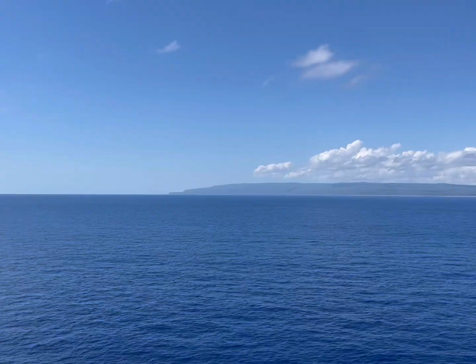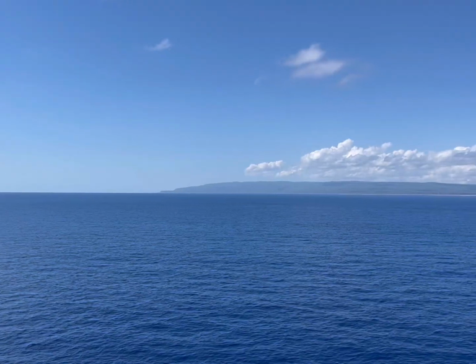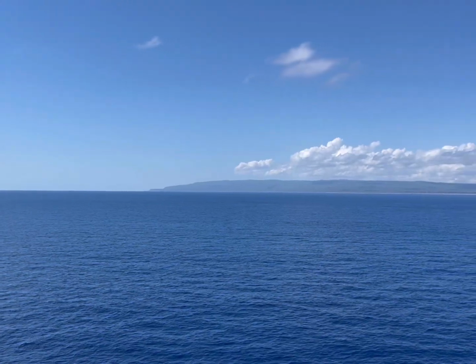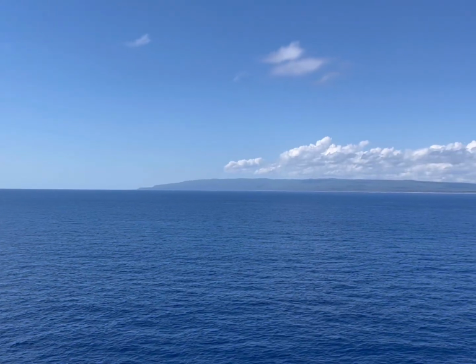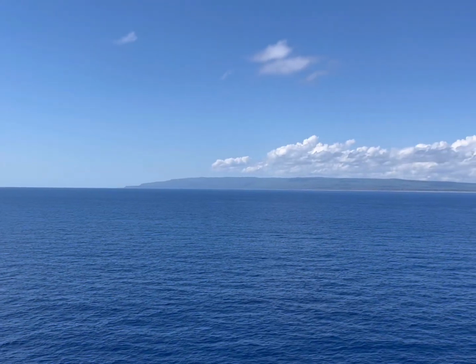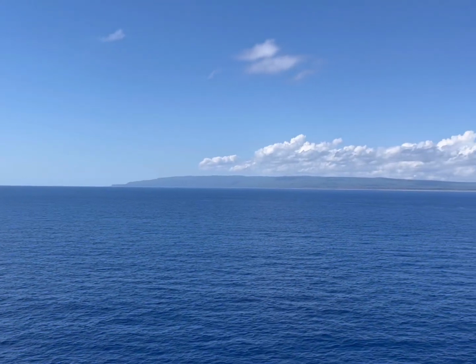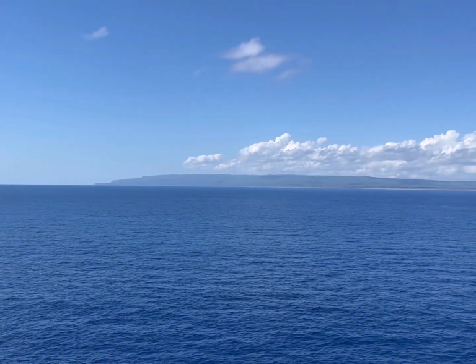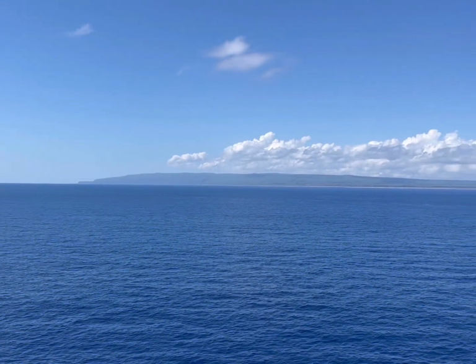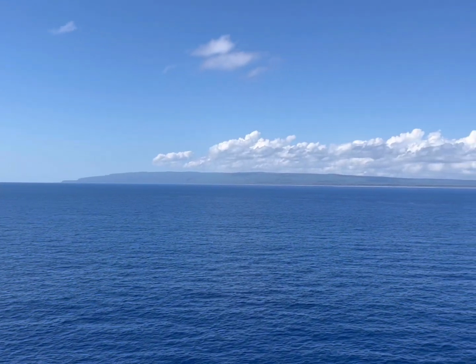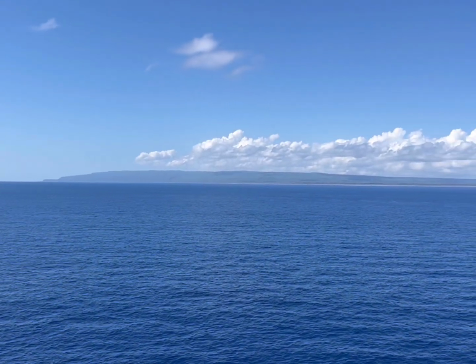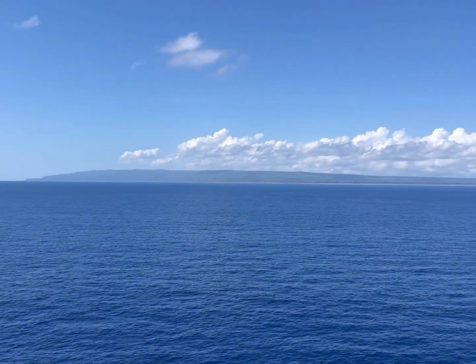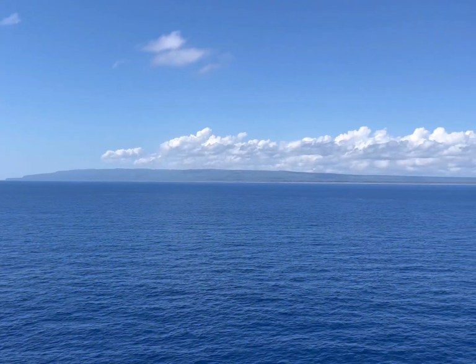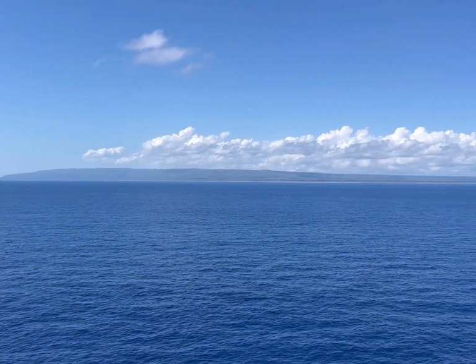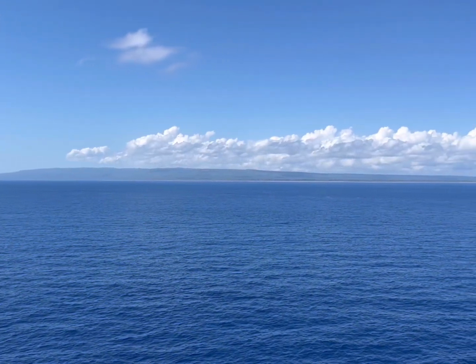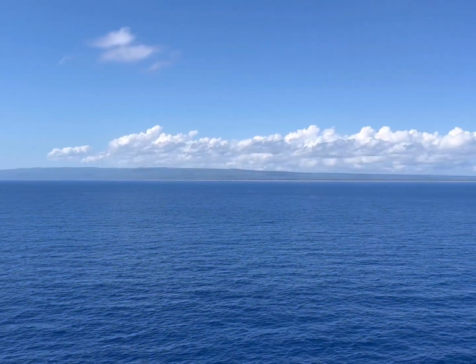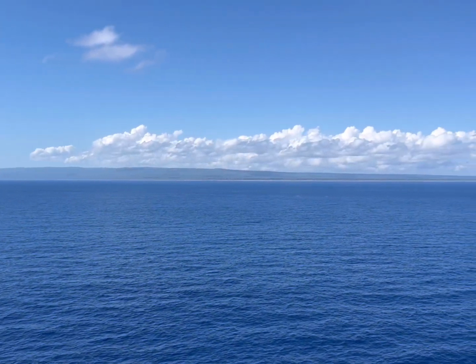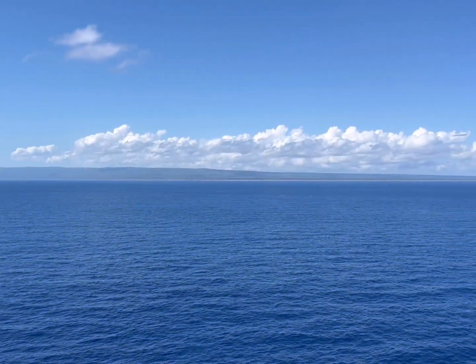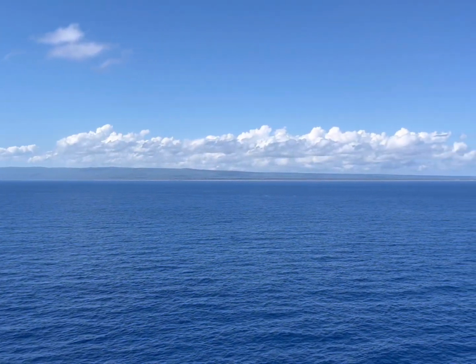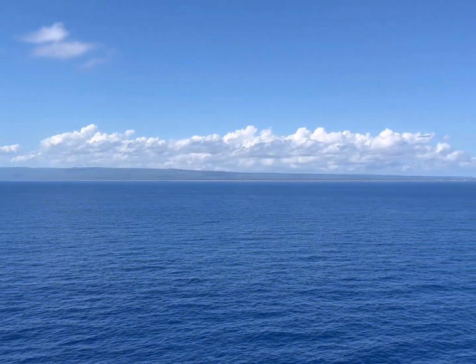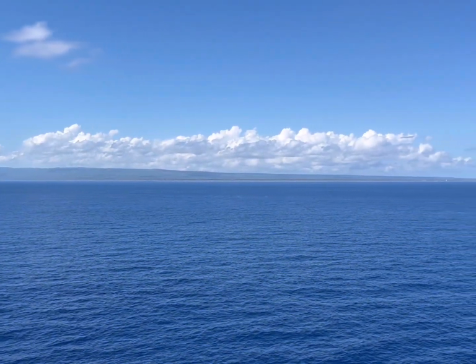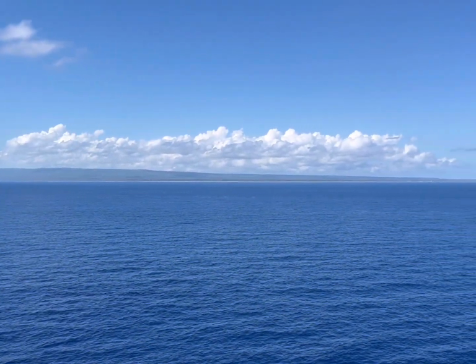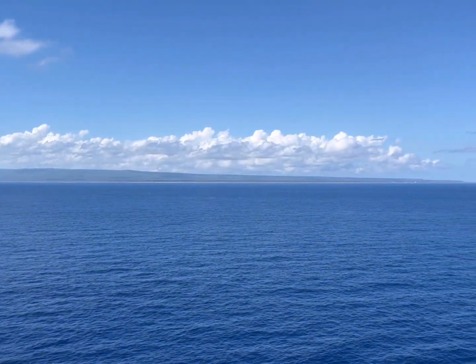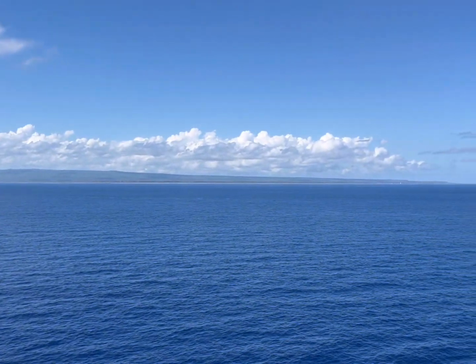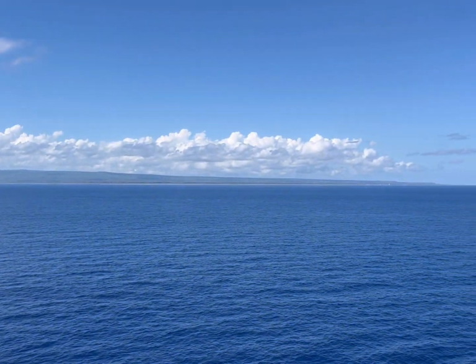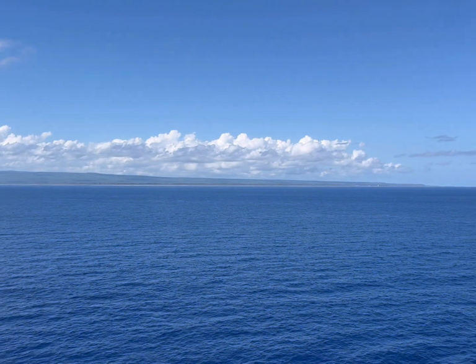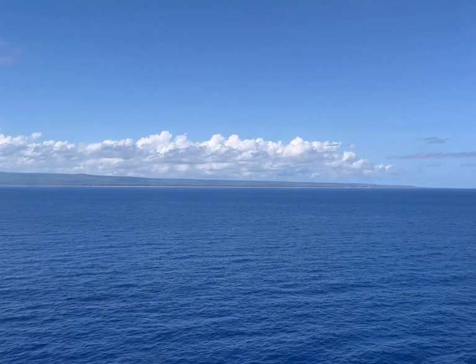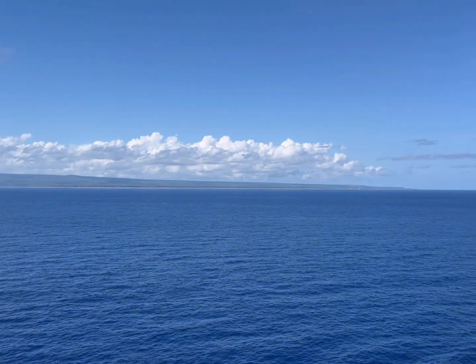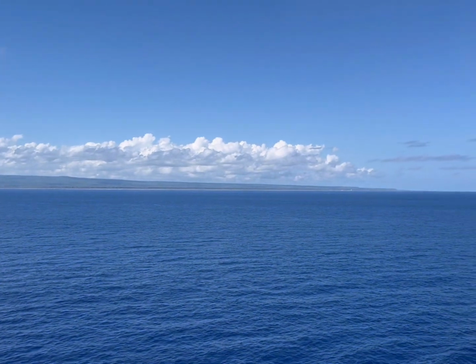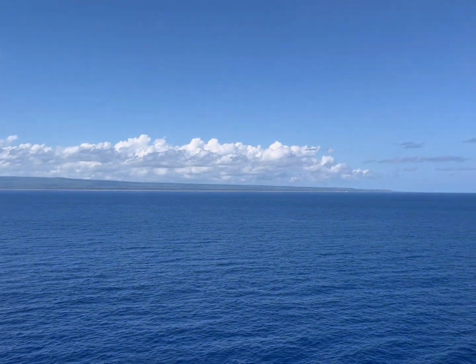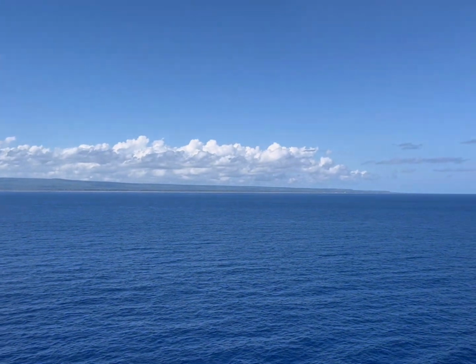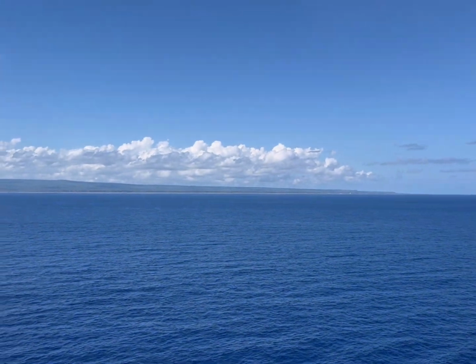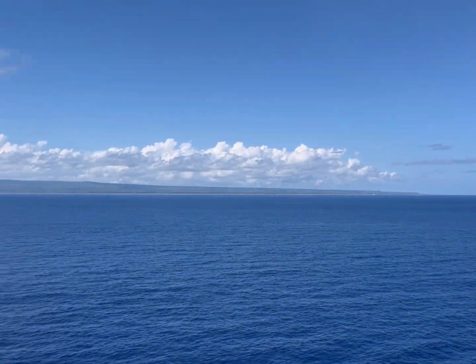Here's a shot of Cuba while sailing away from the Bahamas. Hope you all liked this video — have a great day!